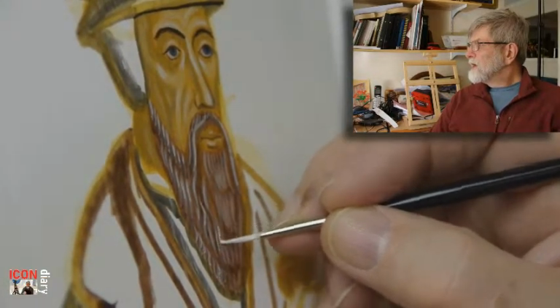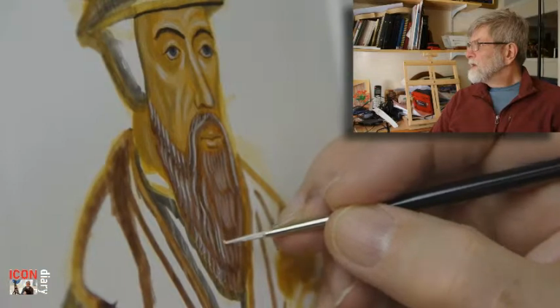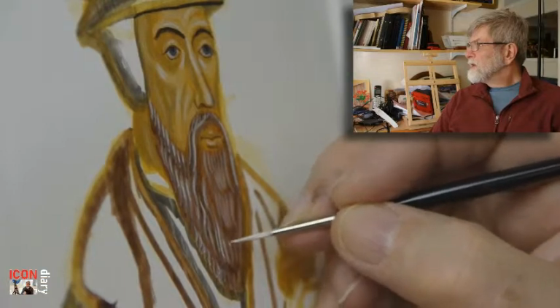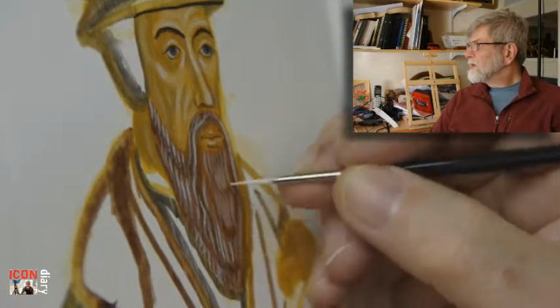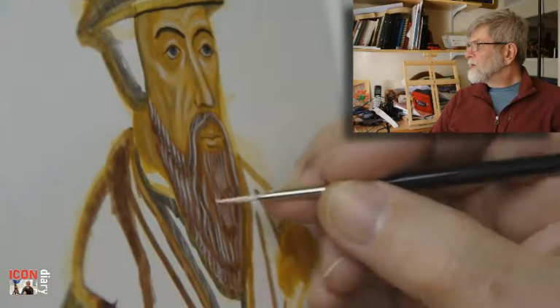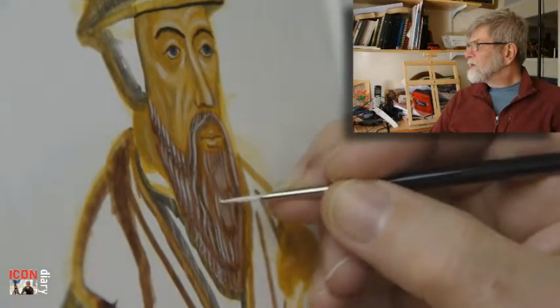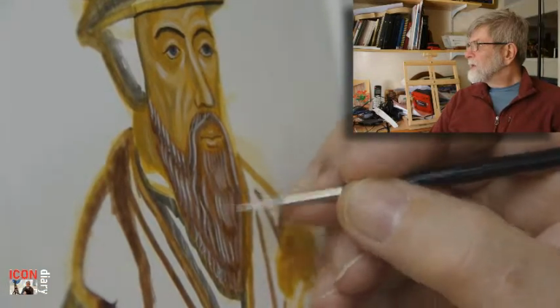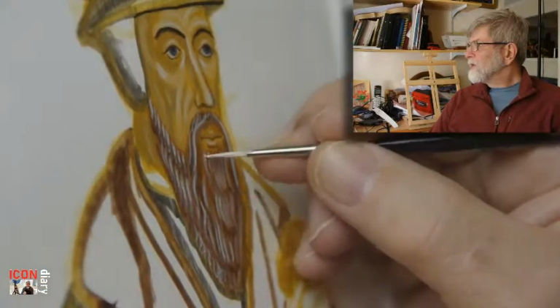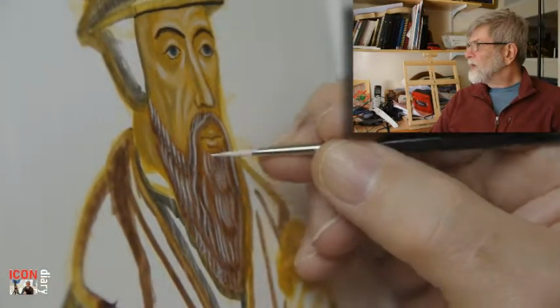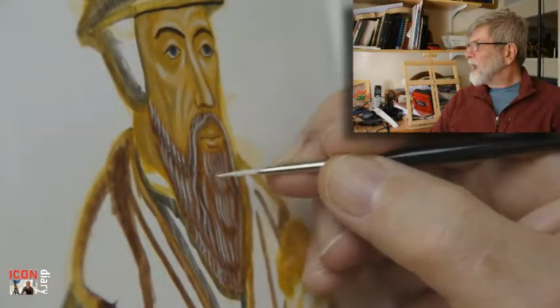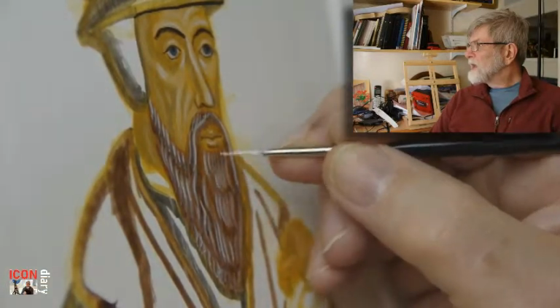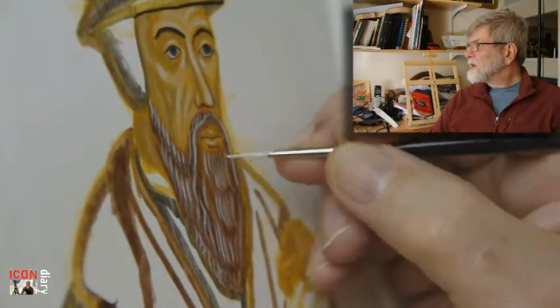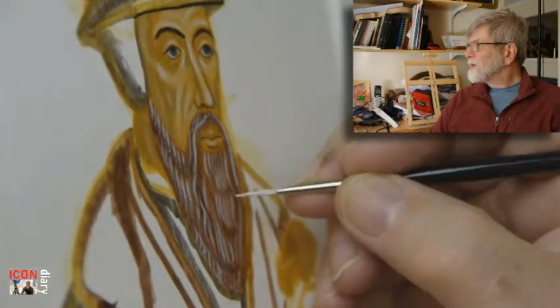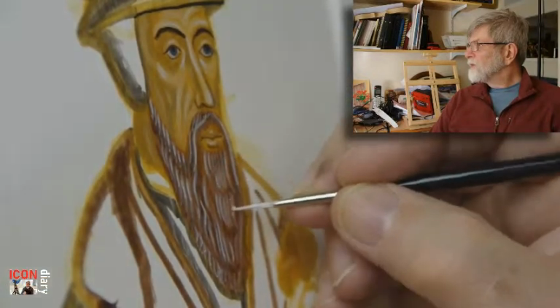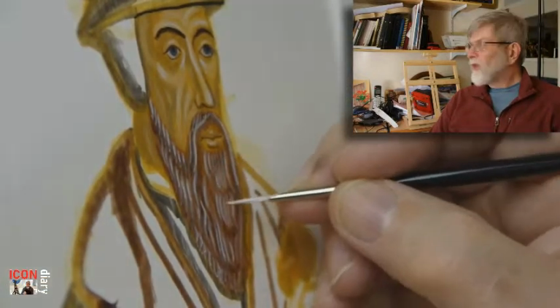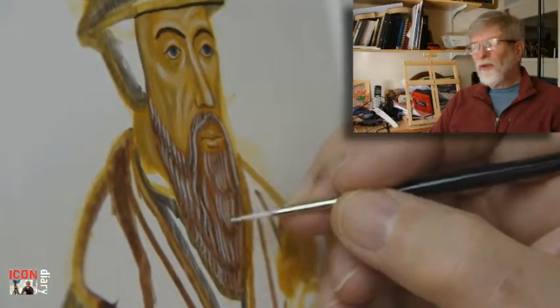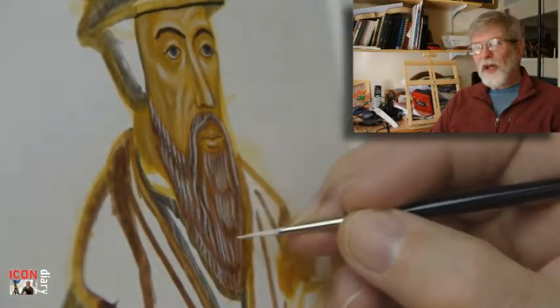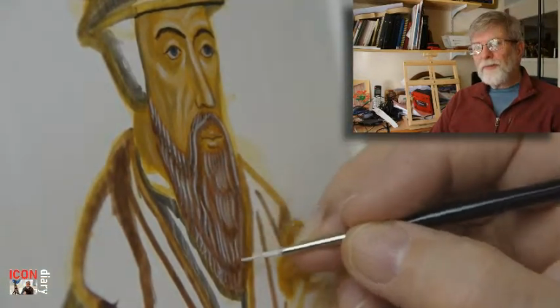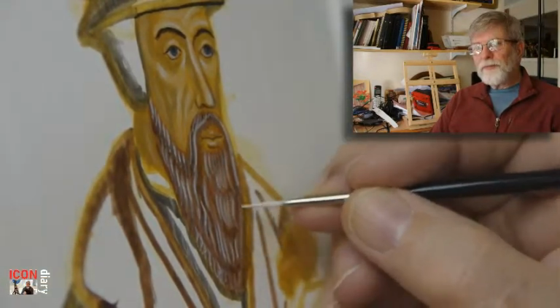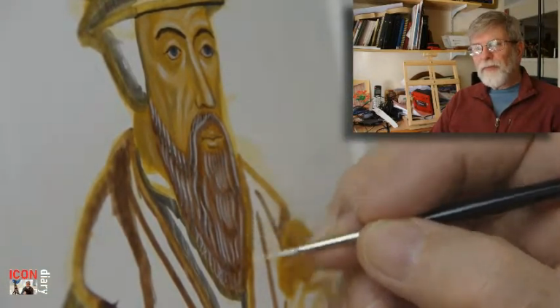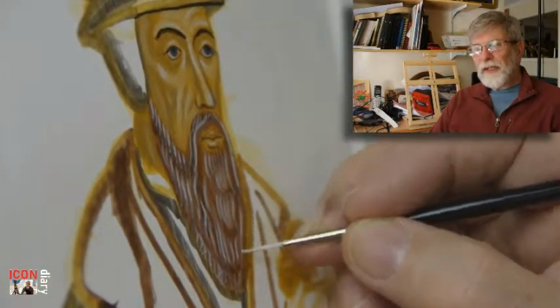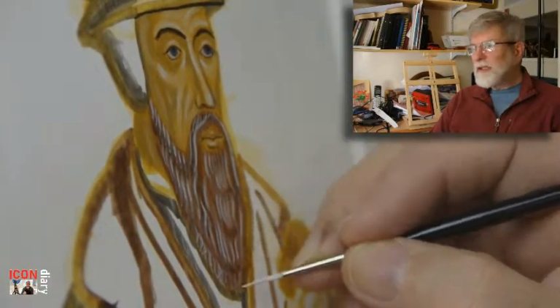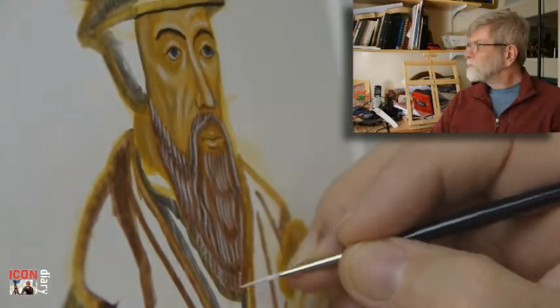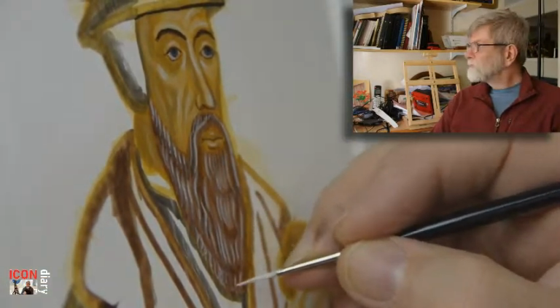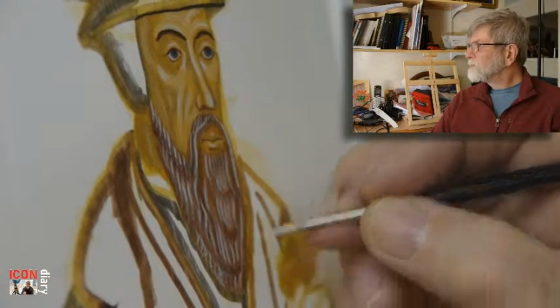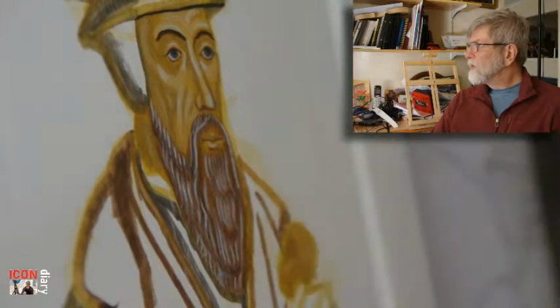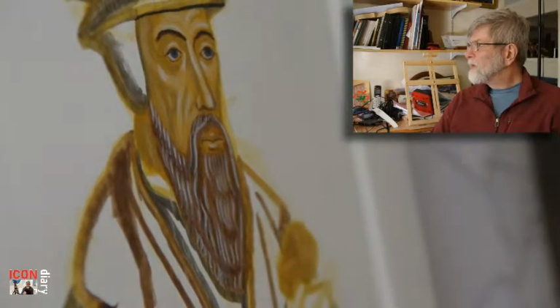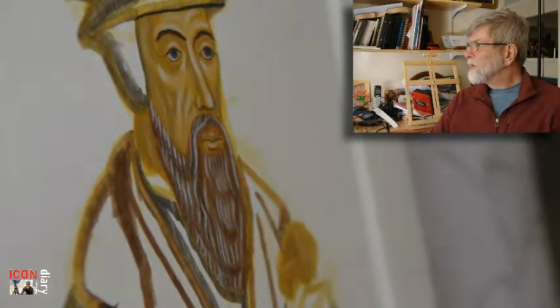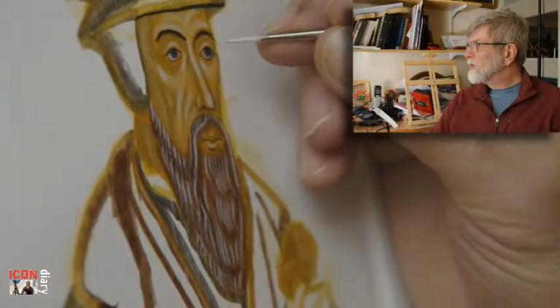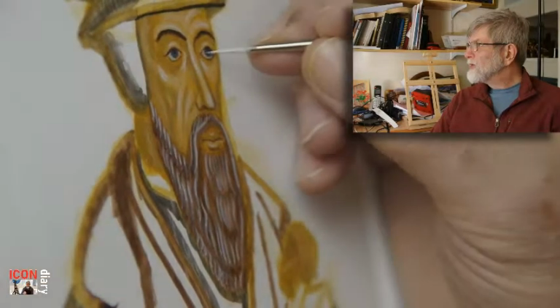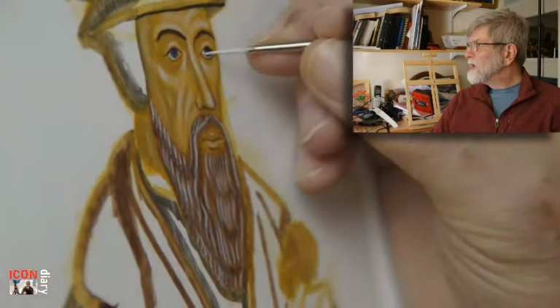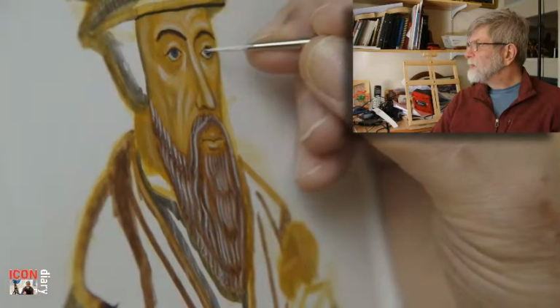This is of course filming at four times the normal speed. Thank you, and that will do.